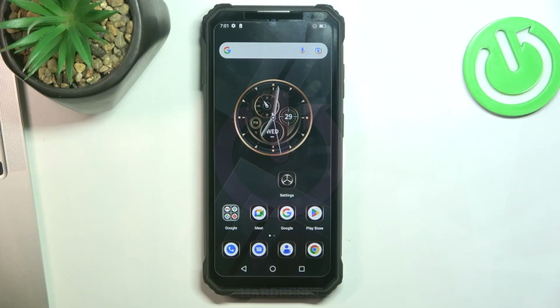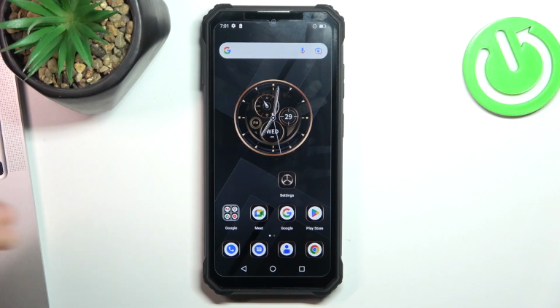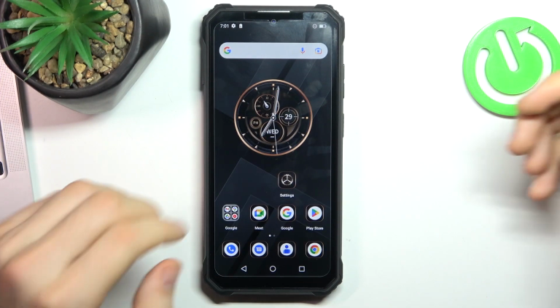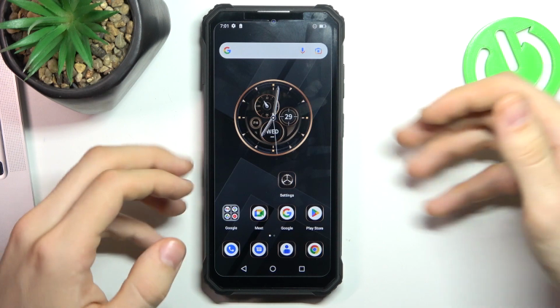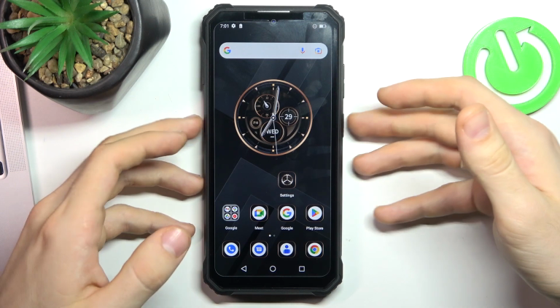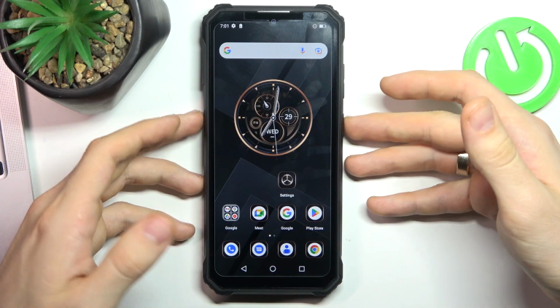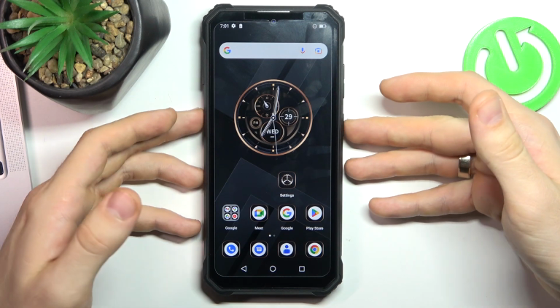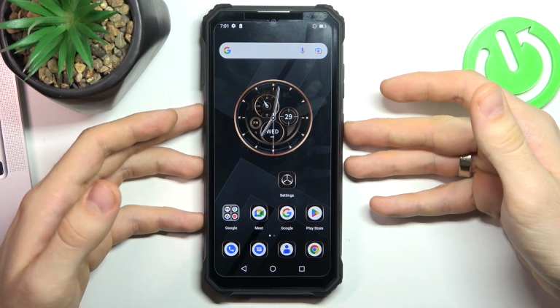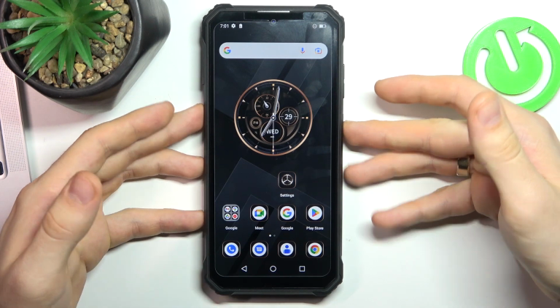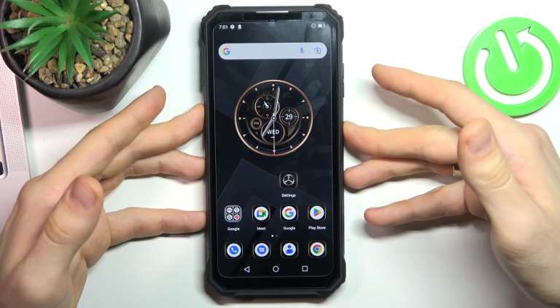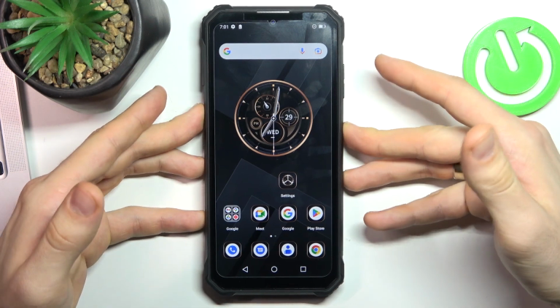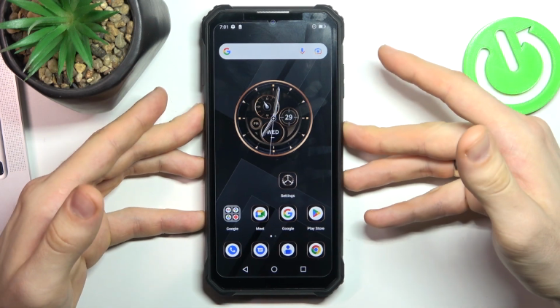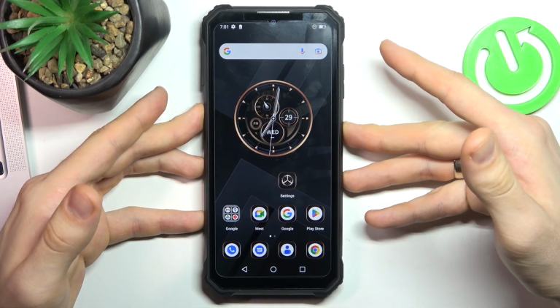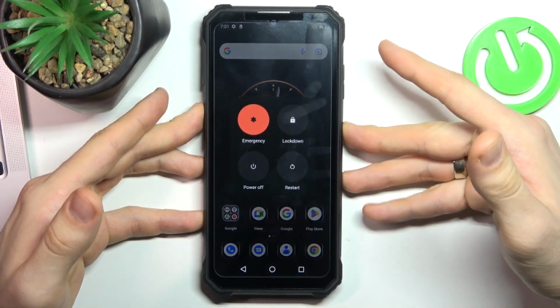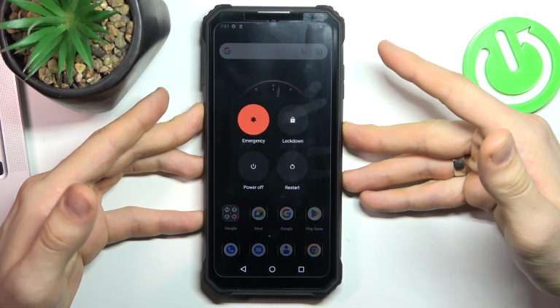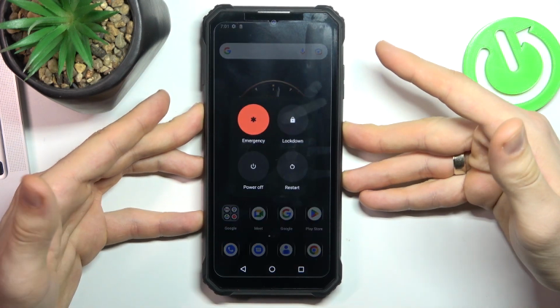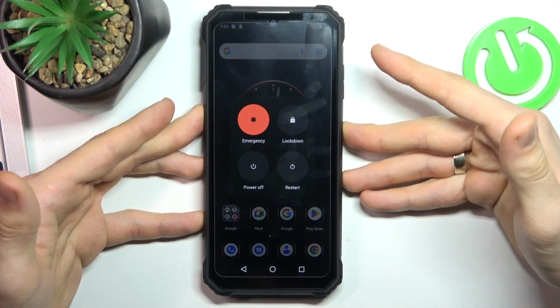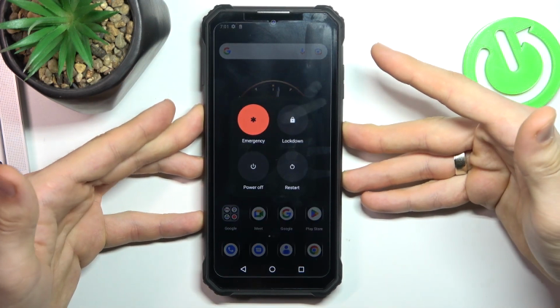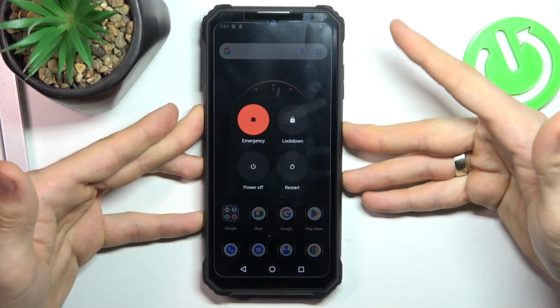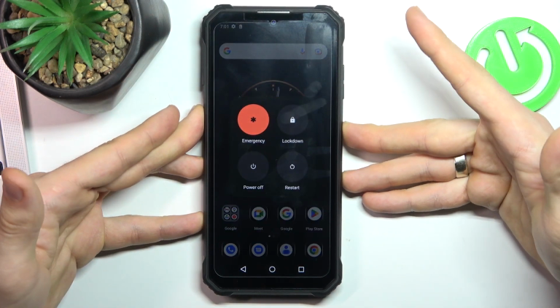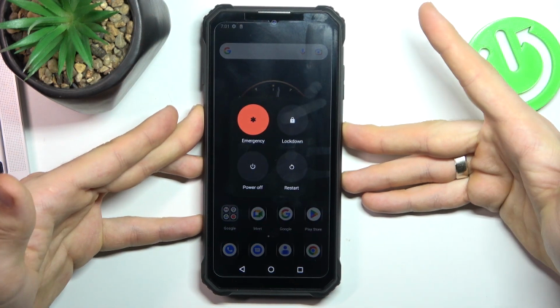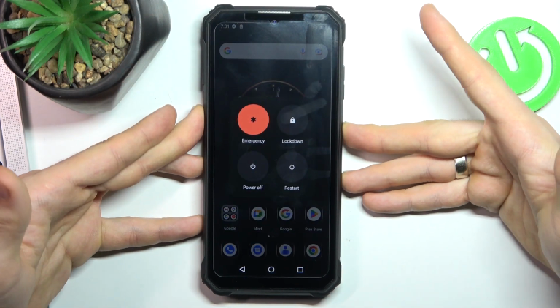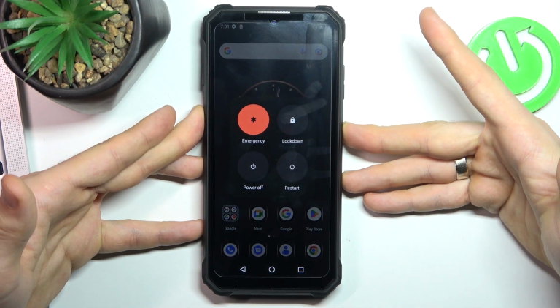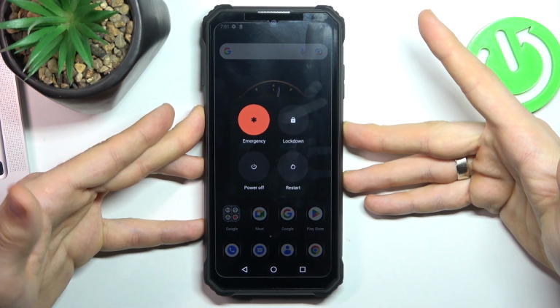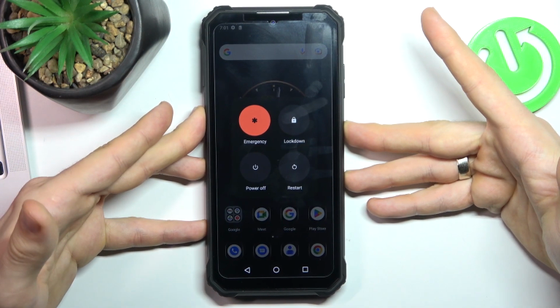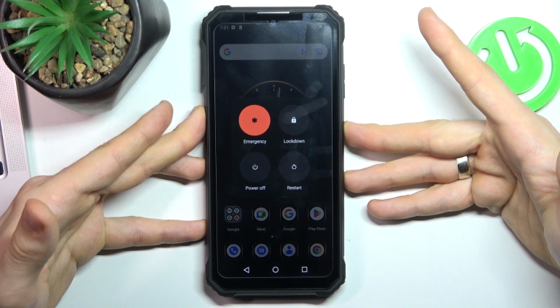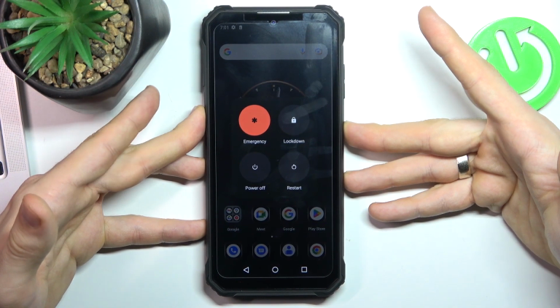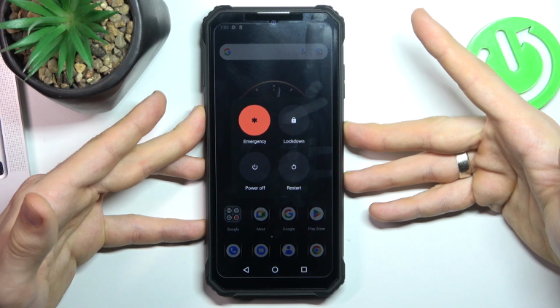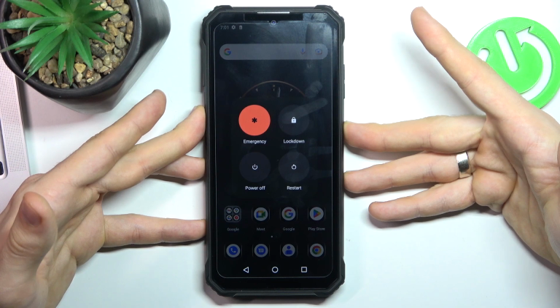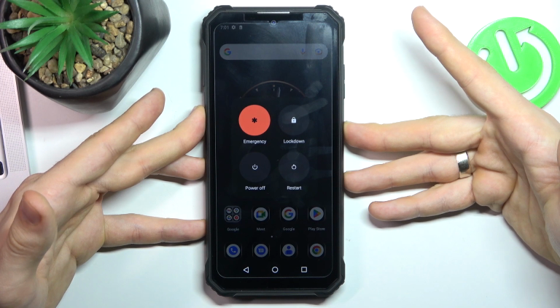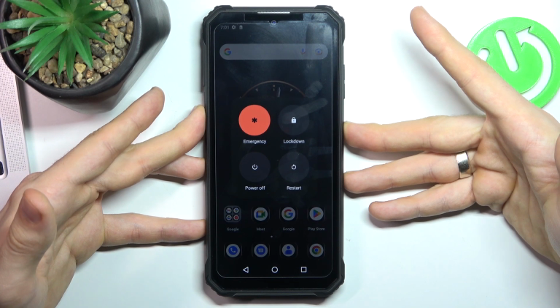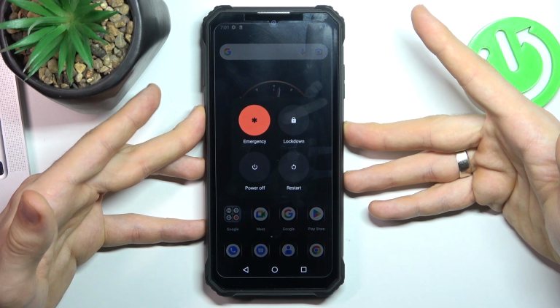To fix this problem, you need to press and hold the power button until your device restarts.